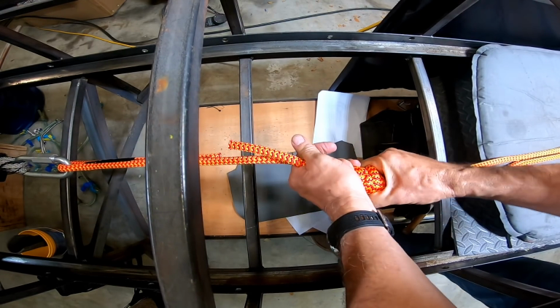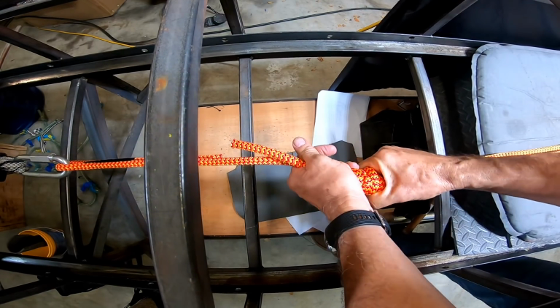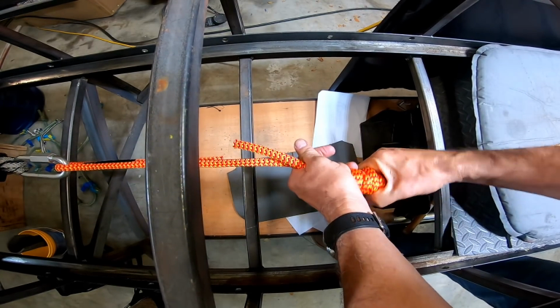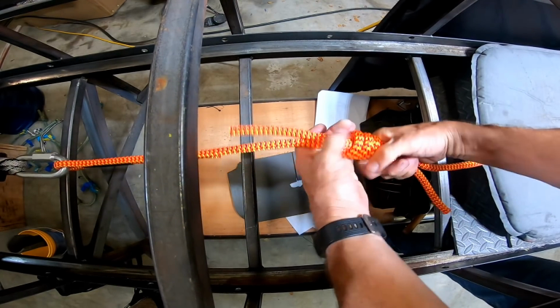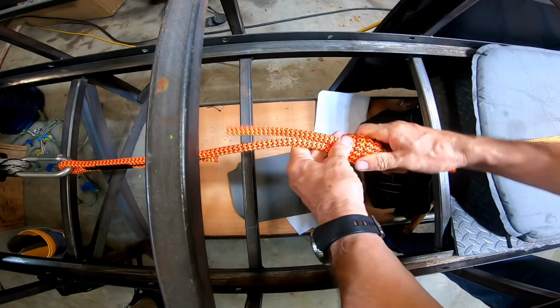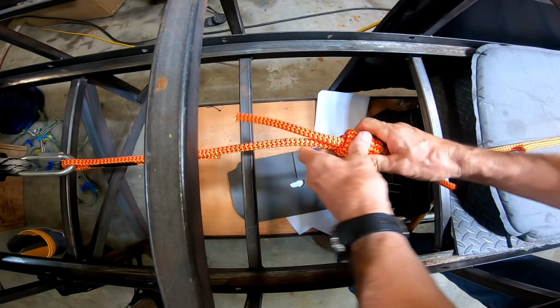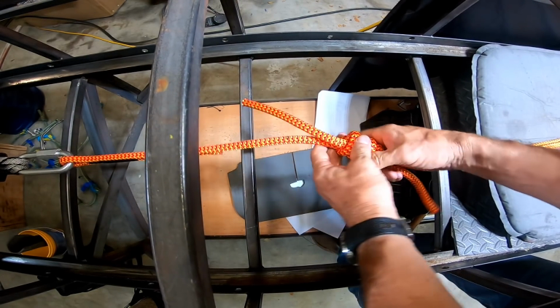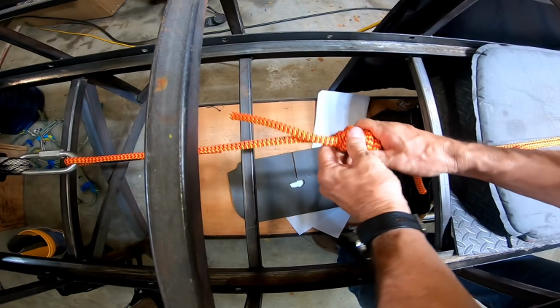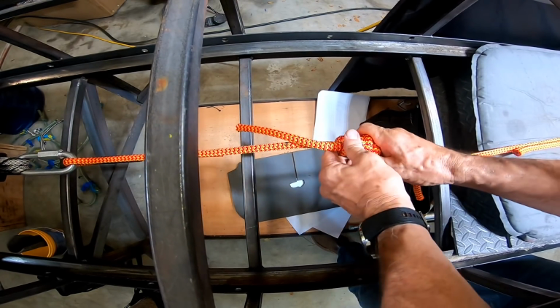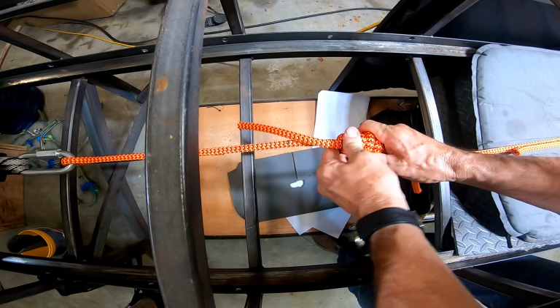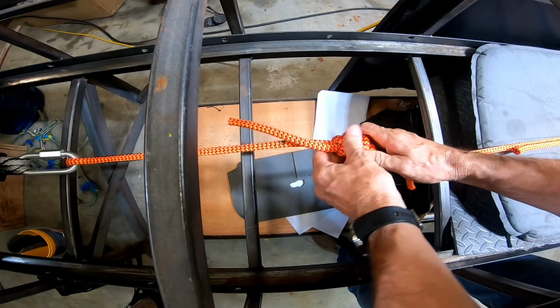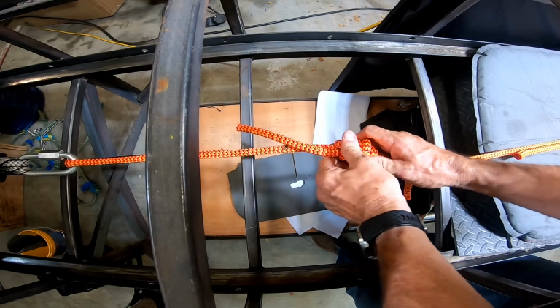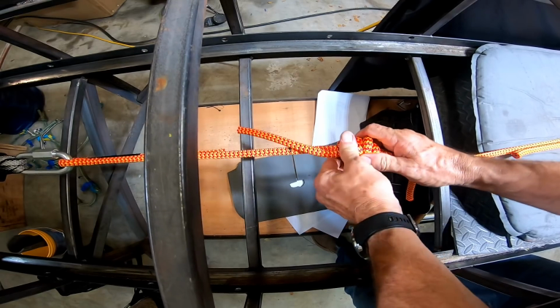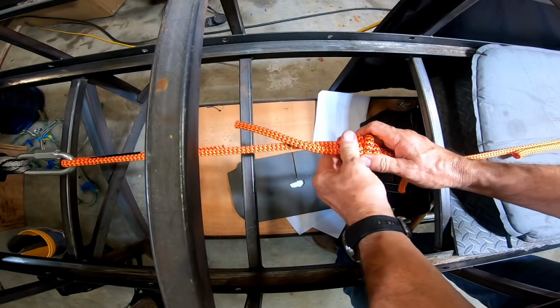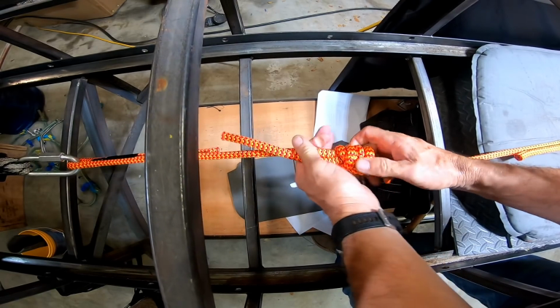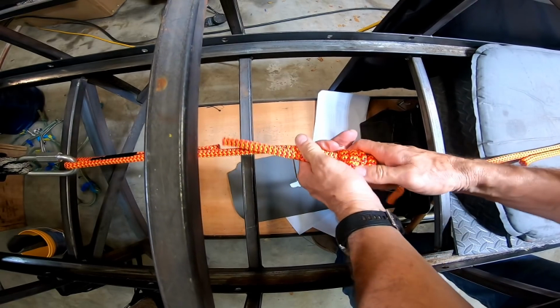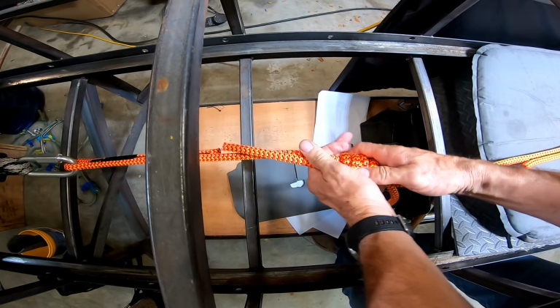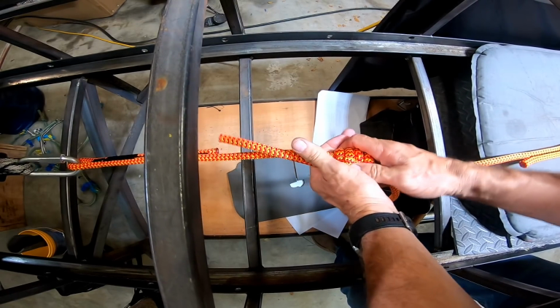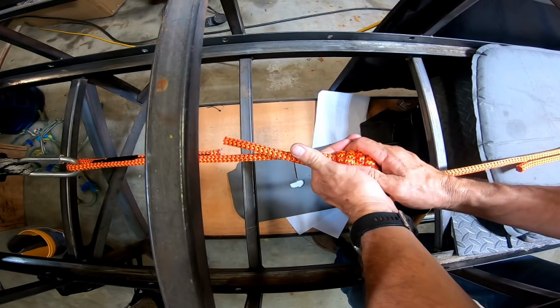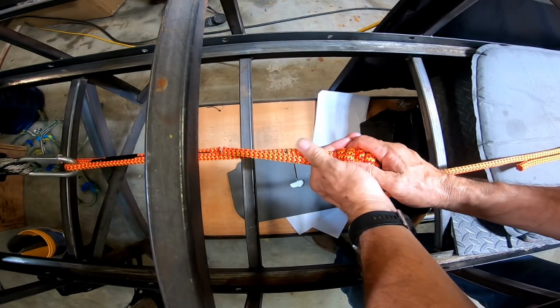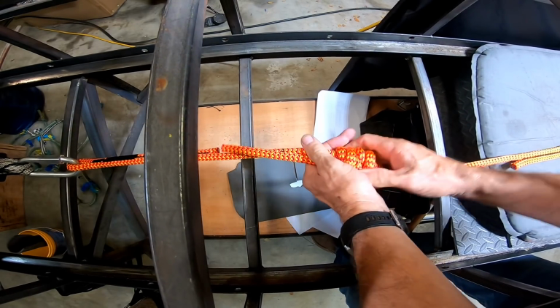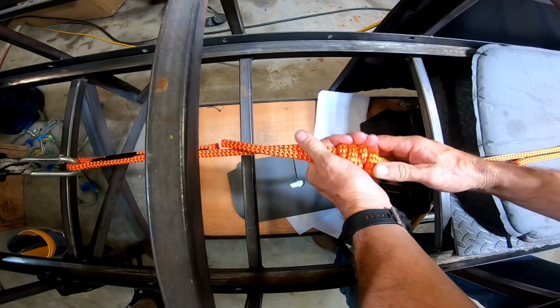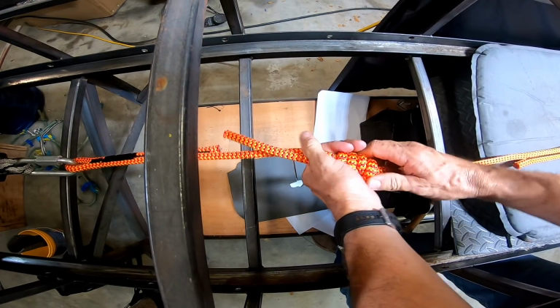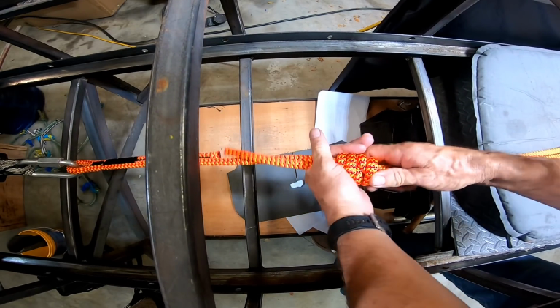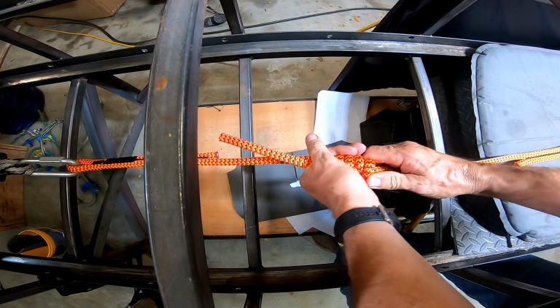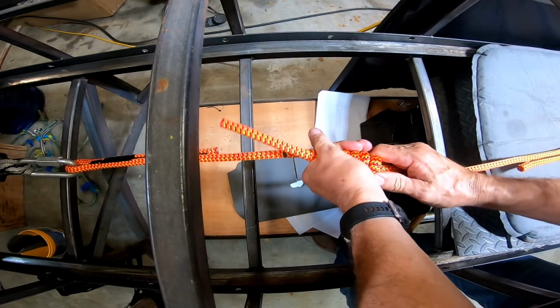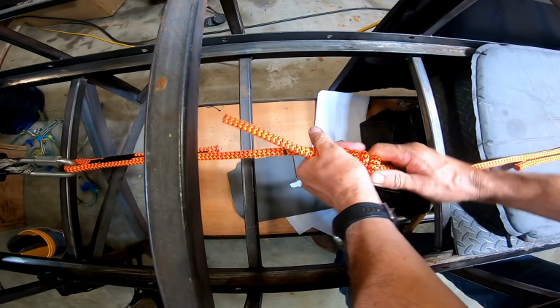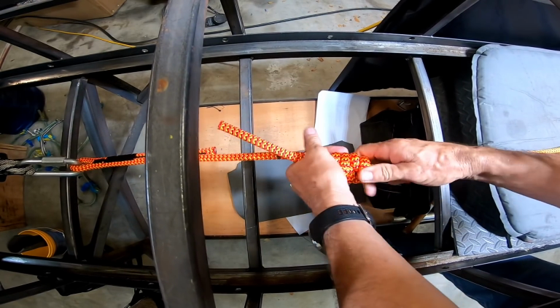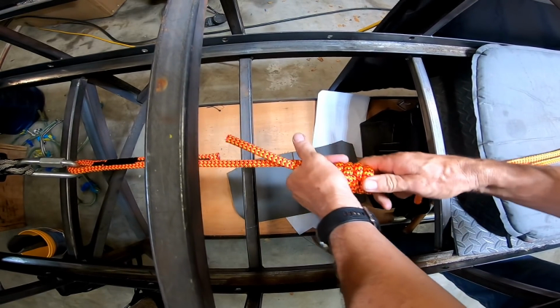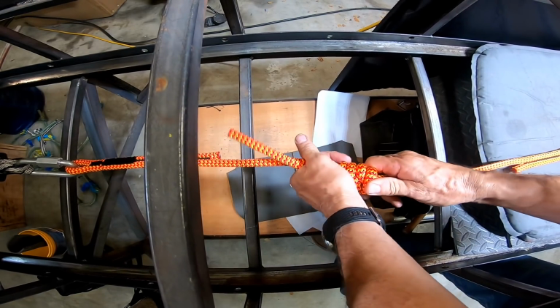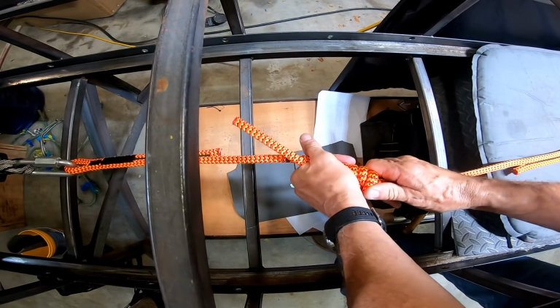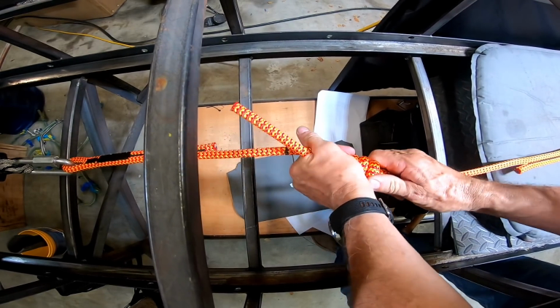This bugger — you'd probably have to really pry on it for a while to get it to open up.